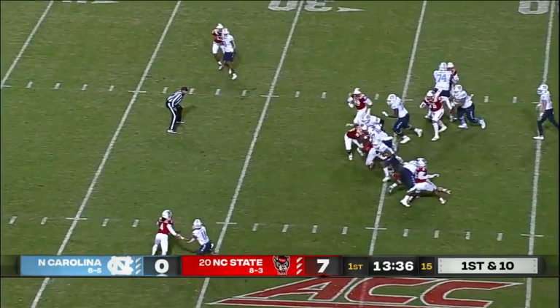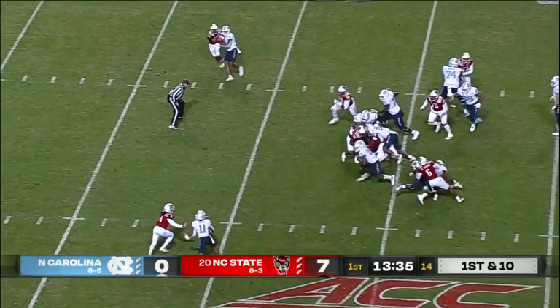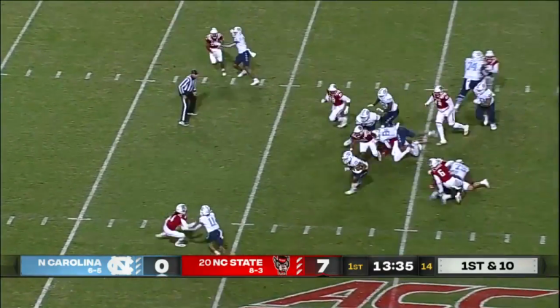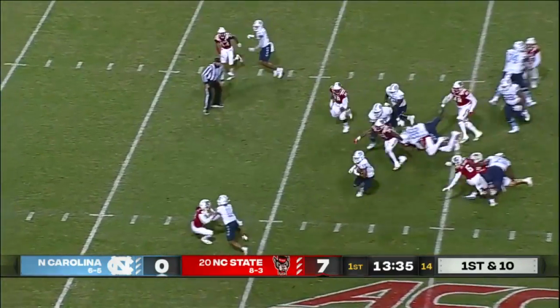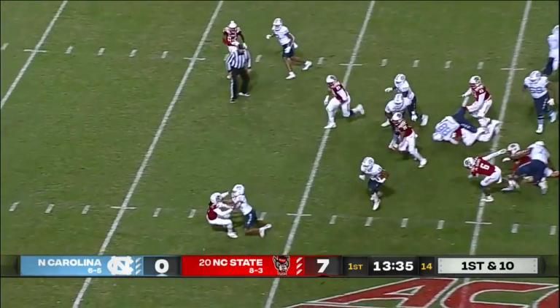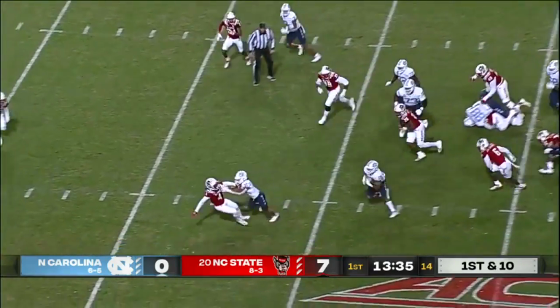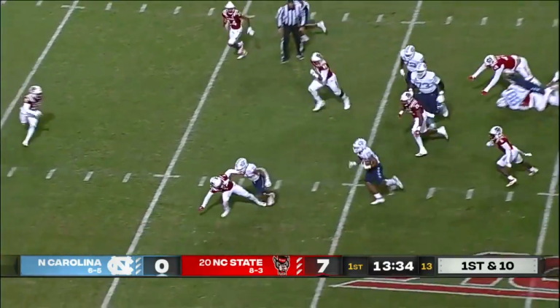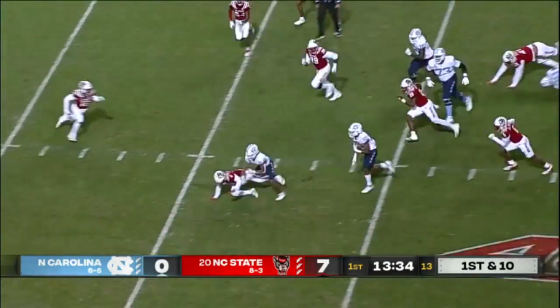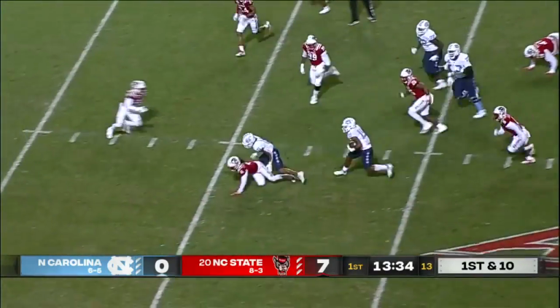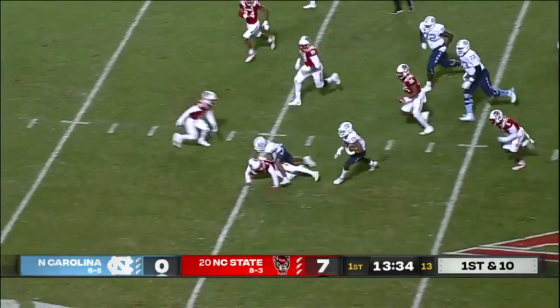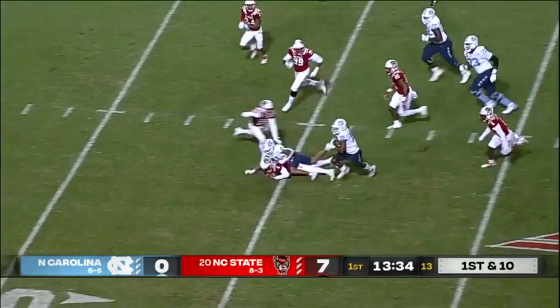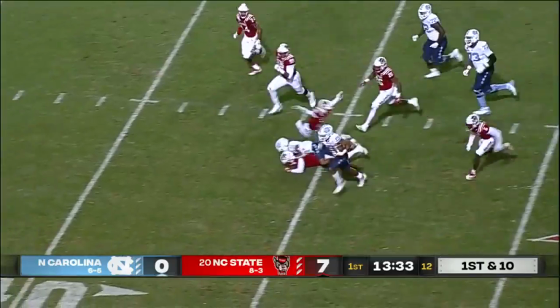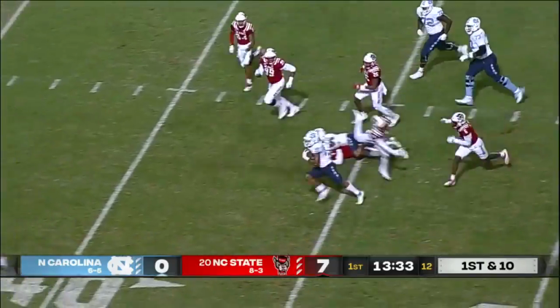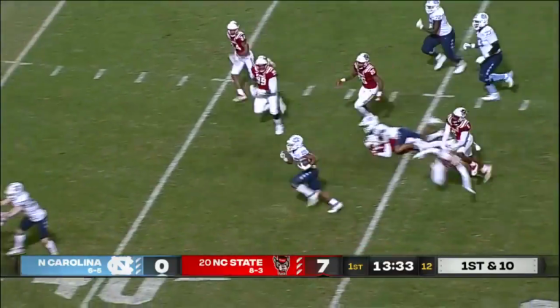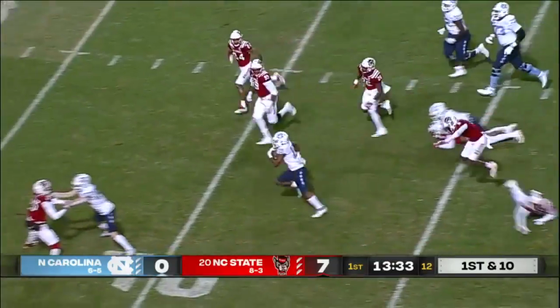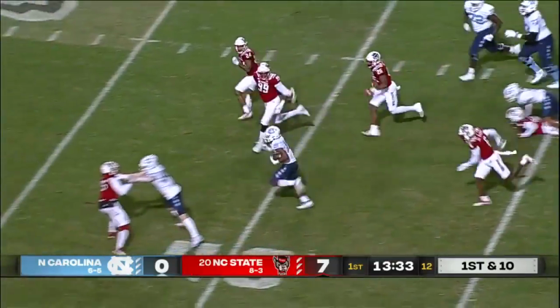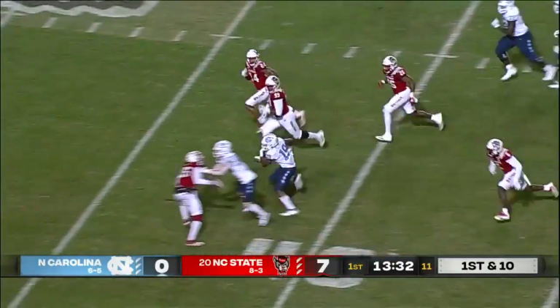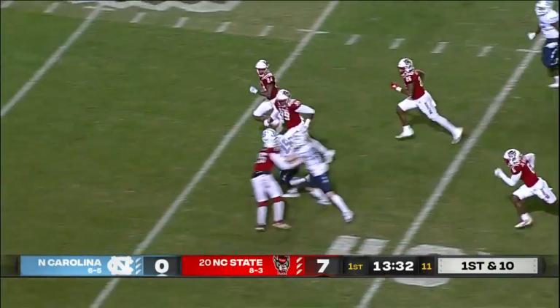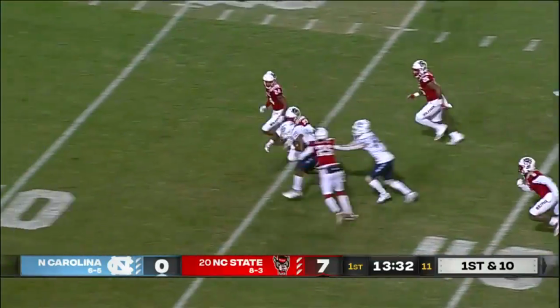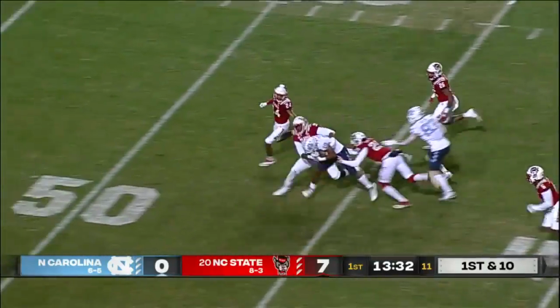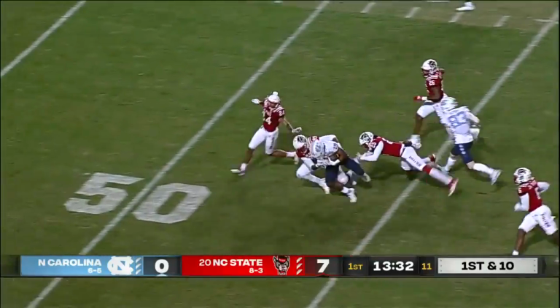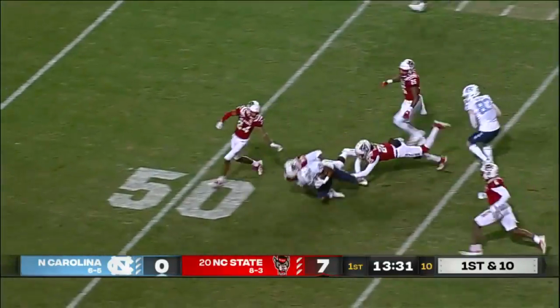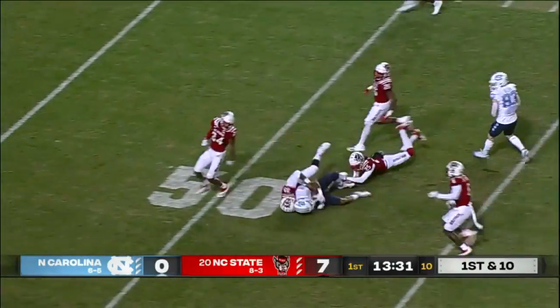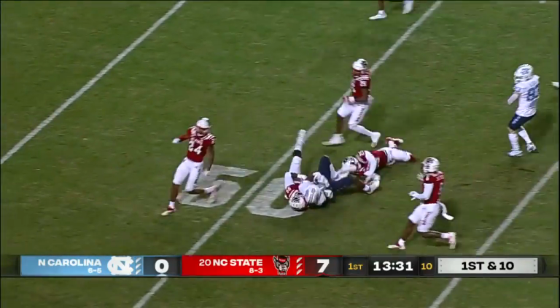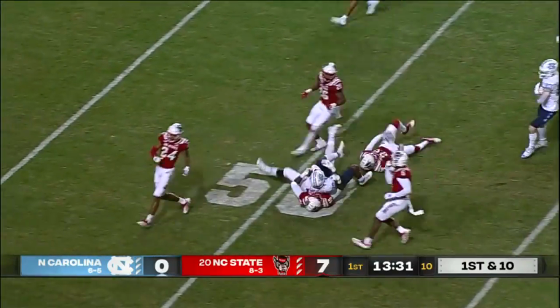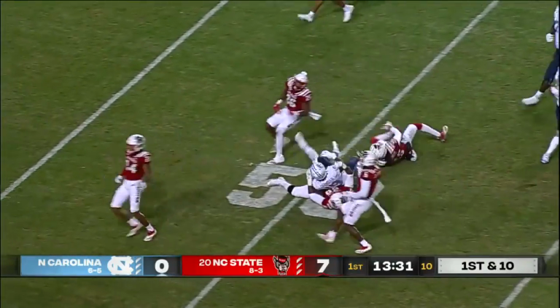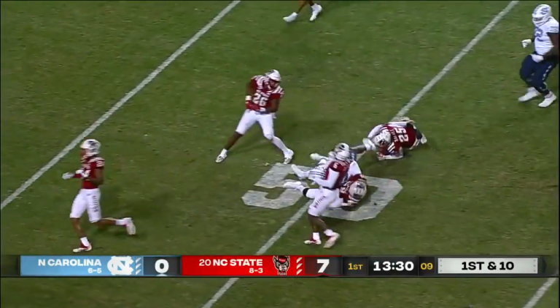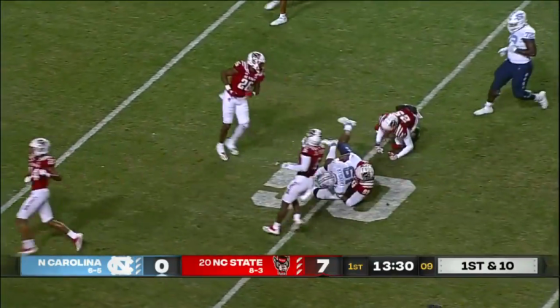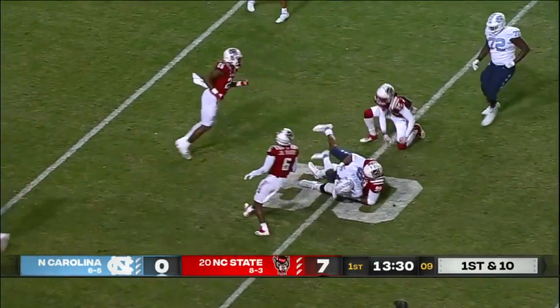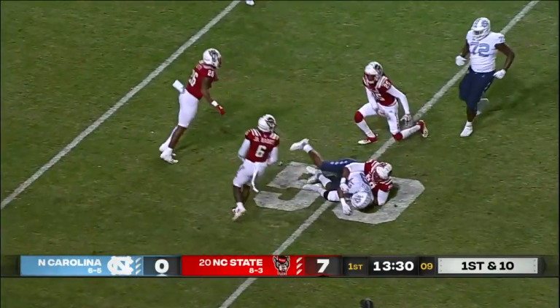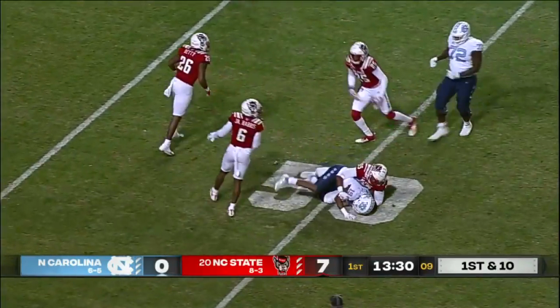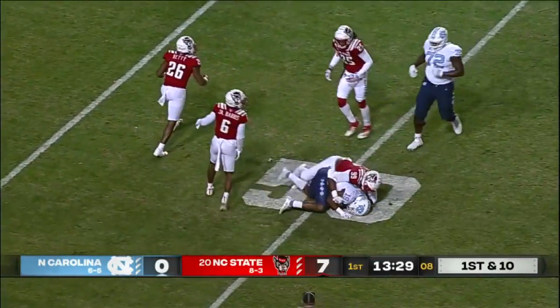The give to Ty Chandler. Chandler has space around the left side. Here goes Ty and a big gain on first down.